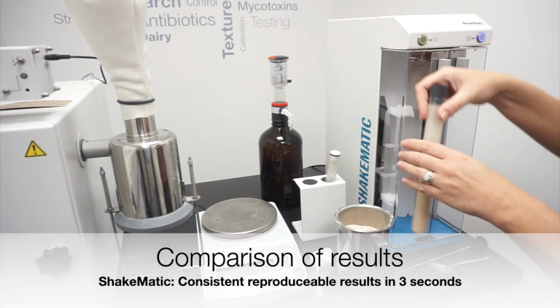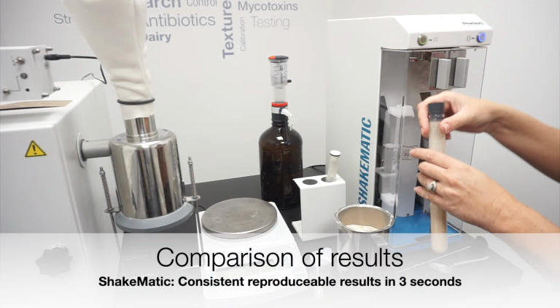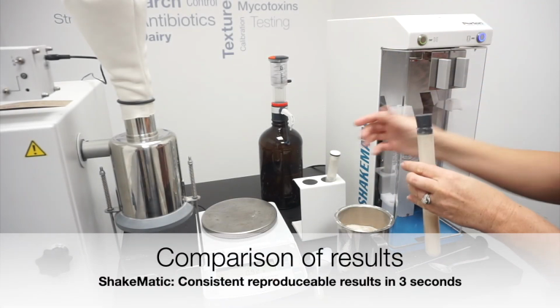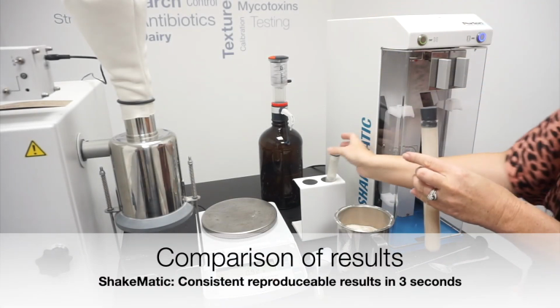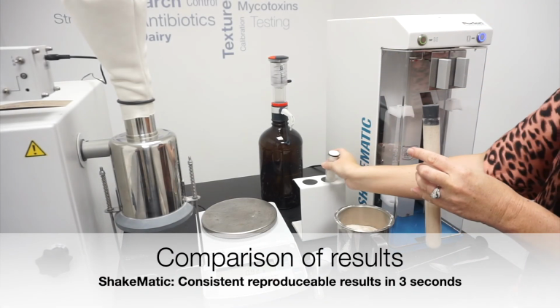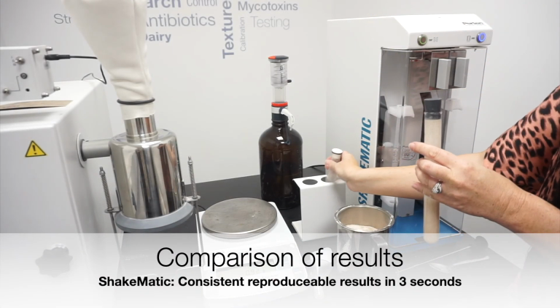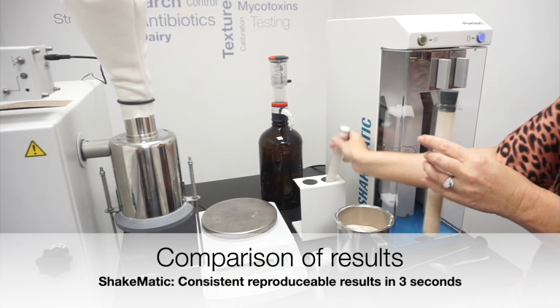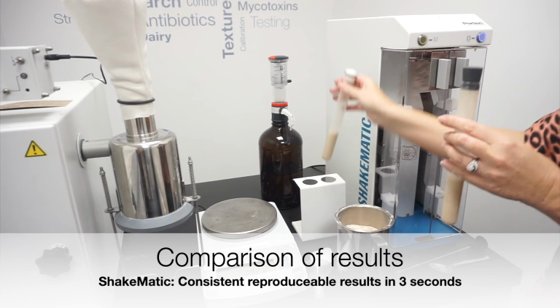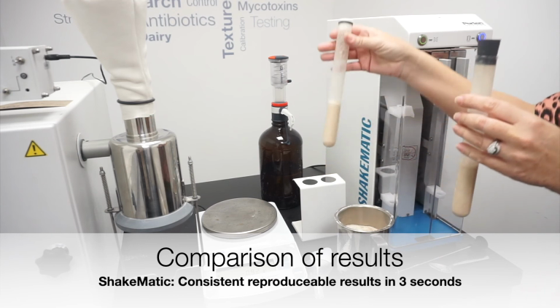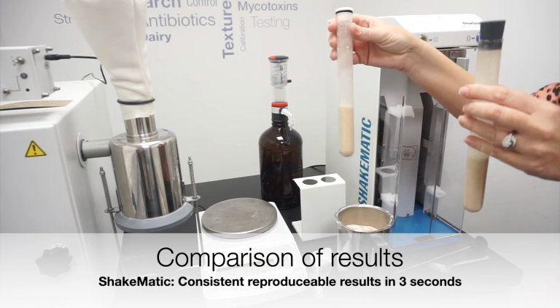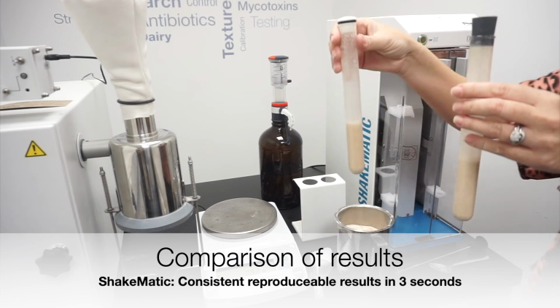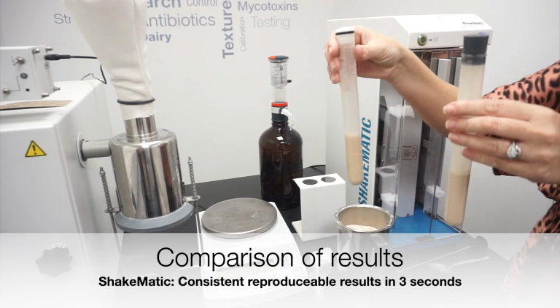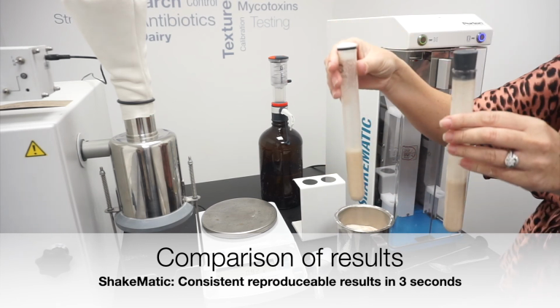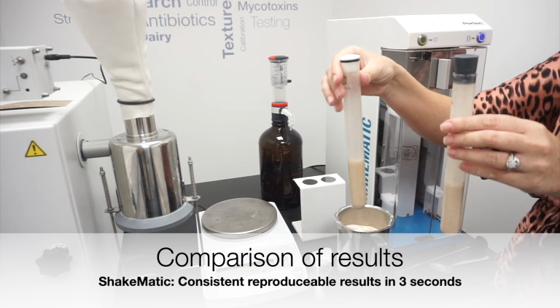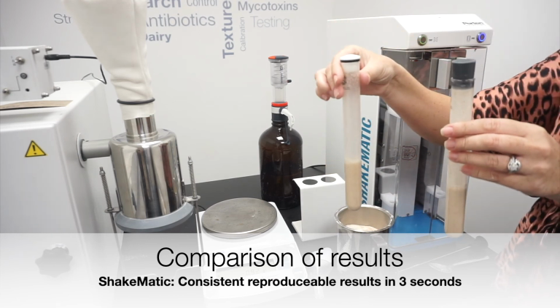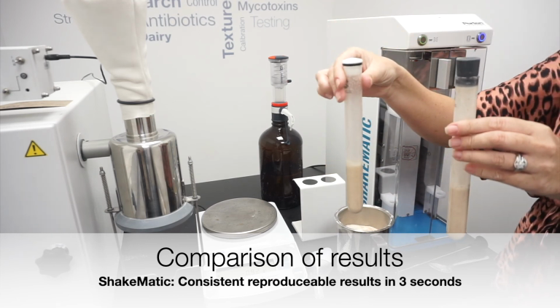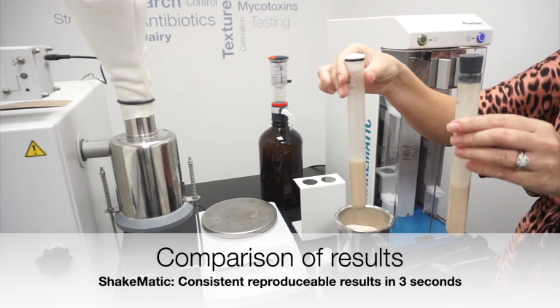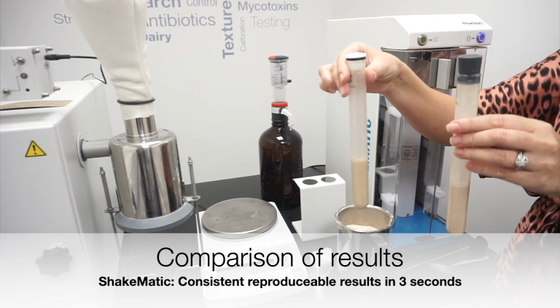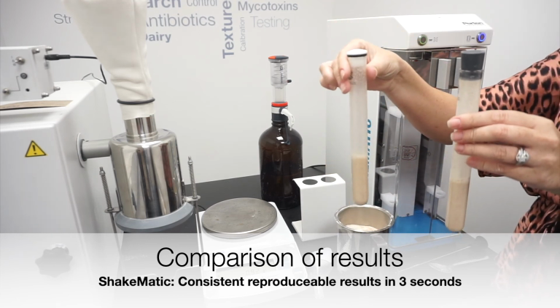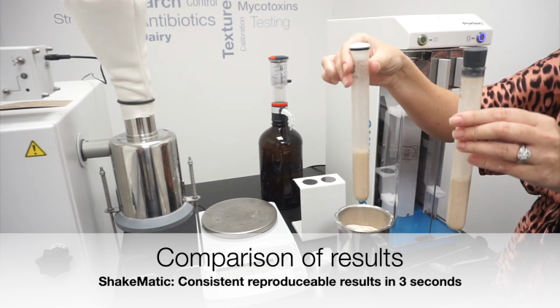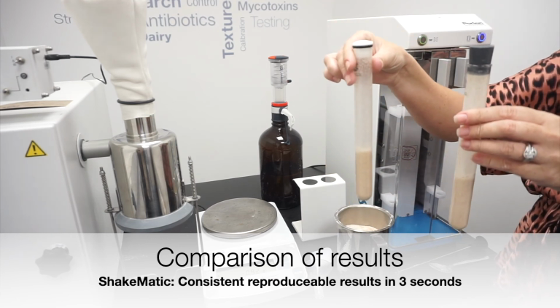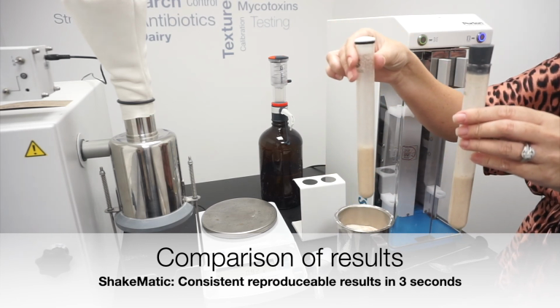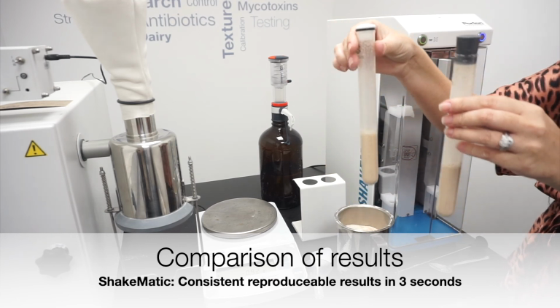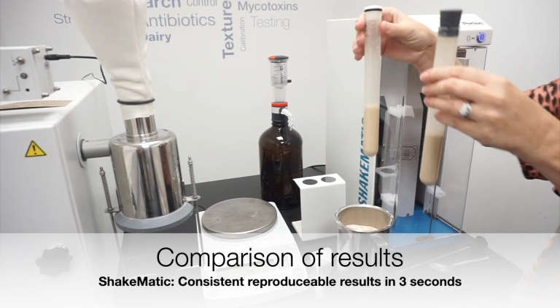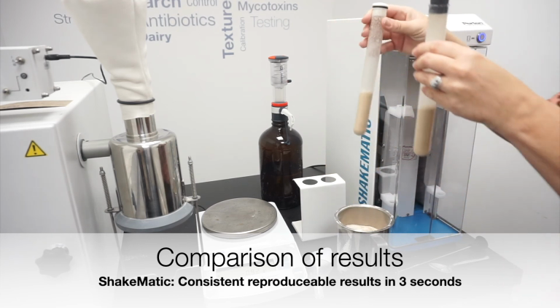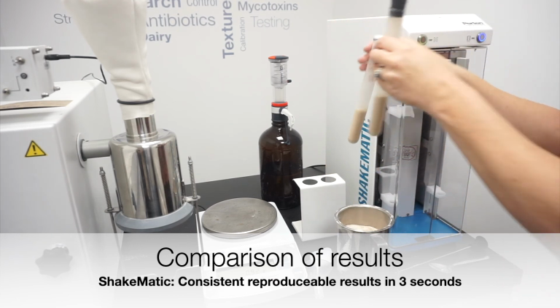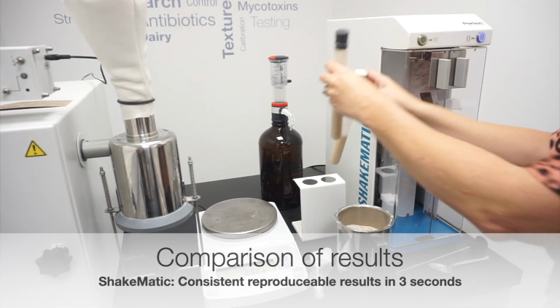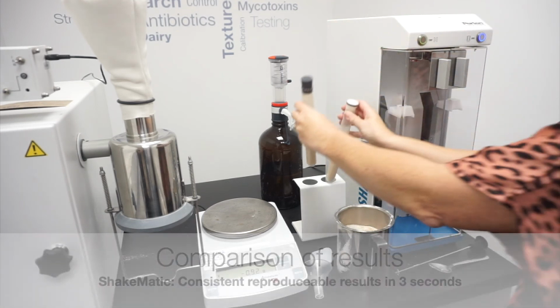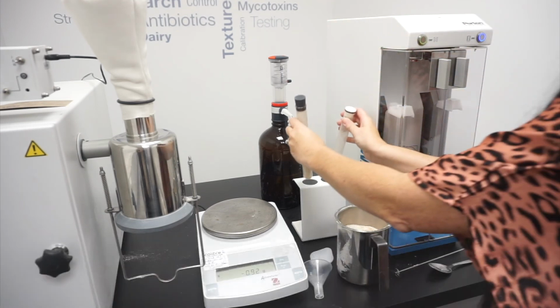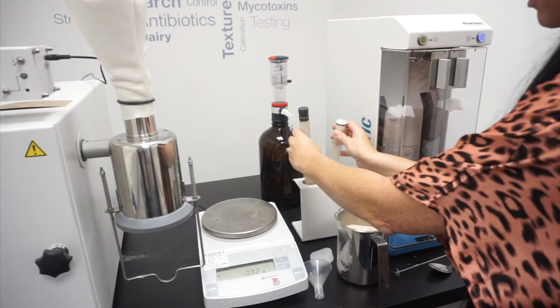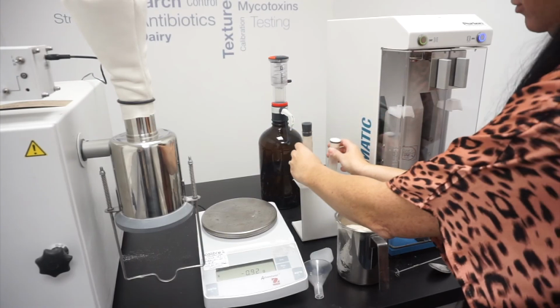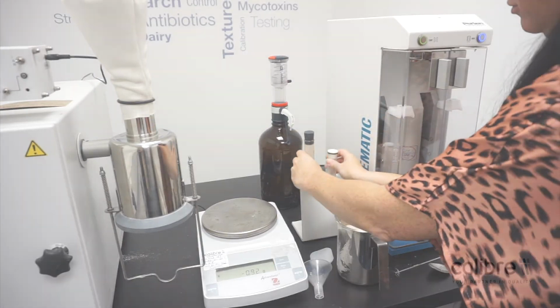The Shakematic will provide a homogeneous sample mix every time, regardless of operator.